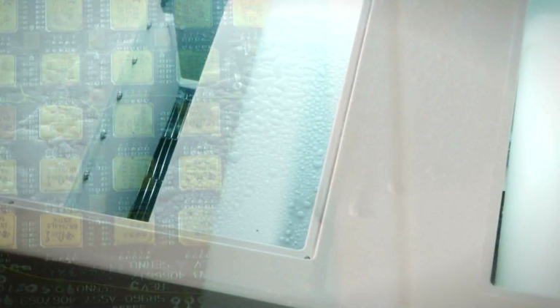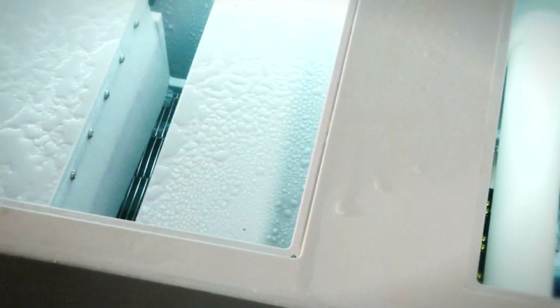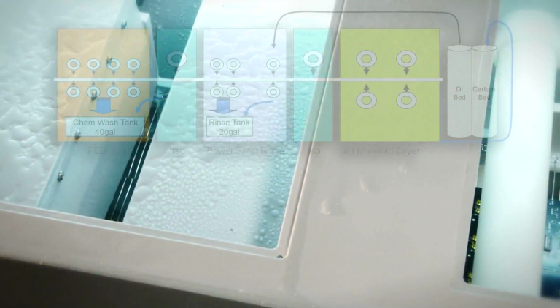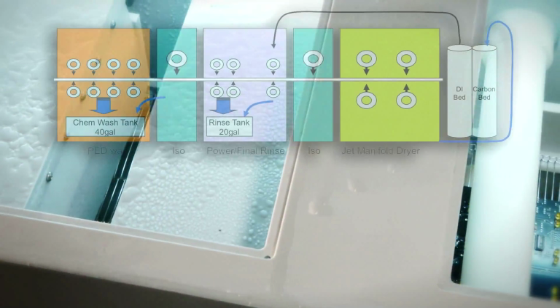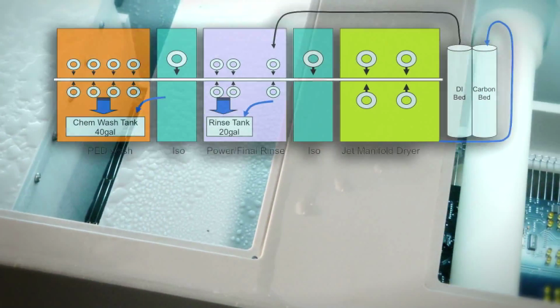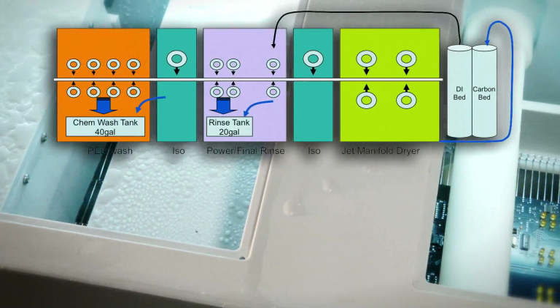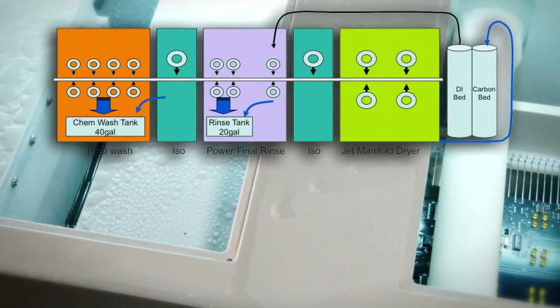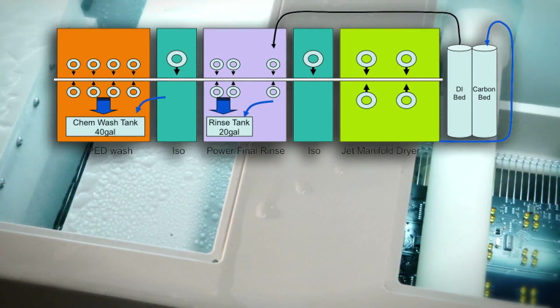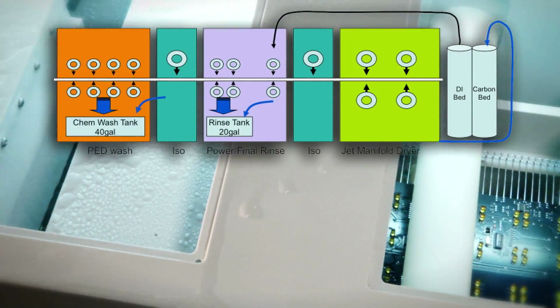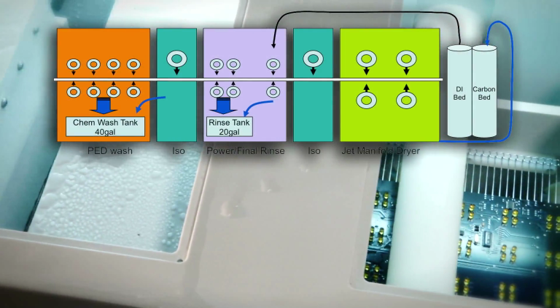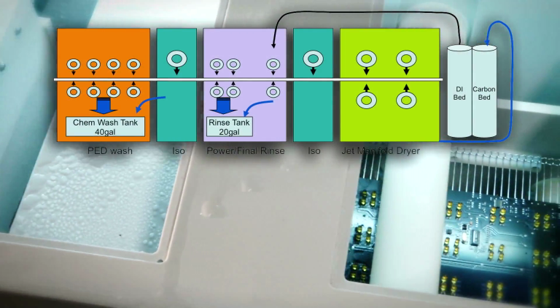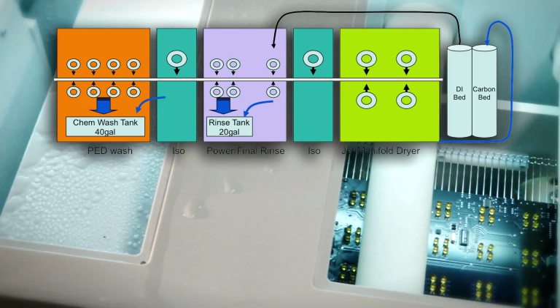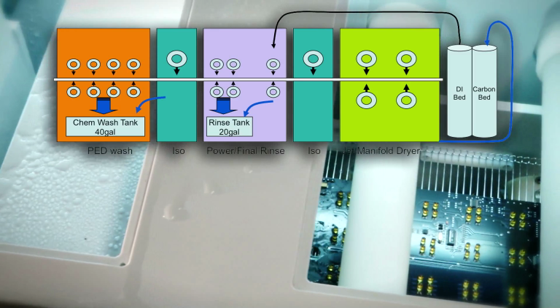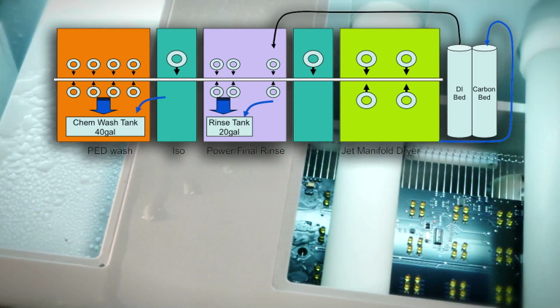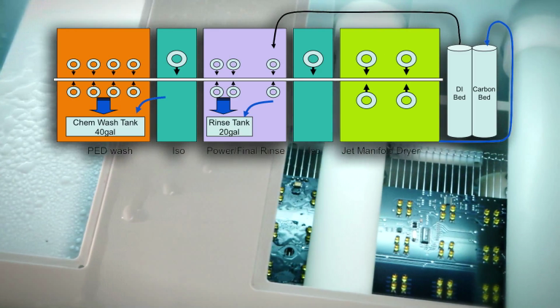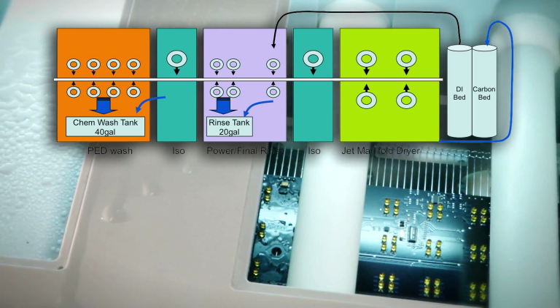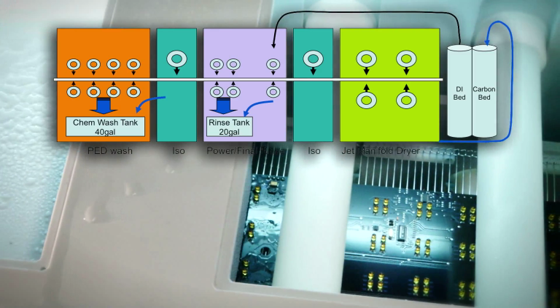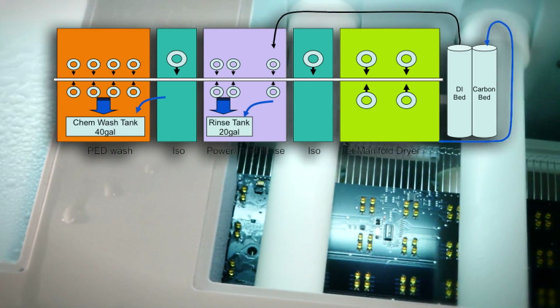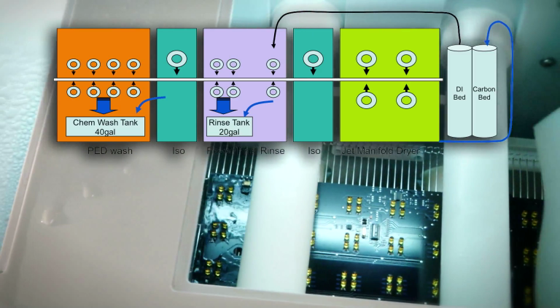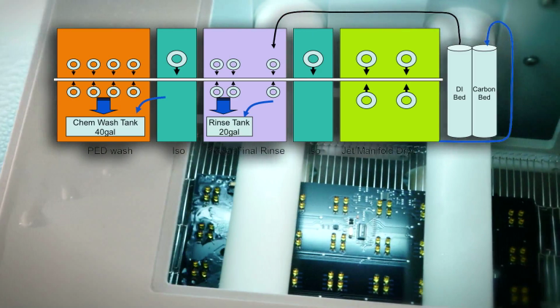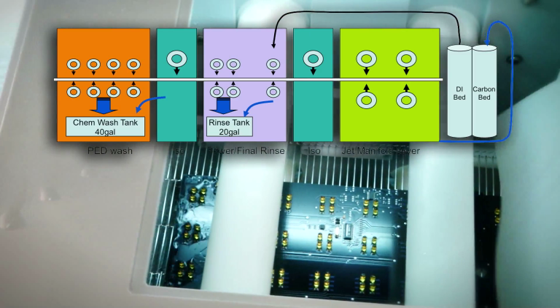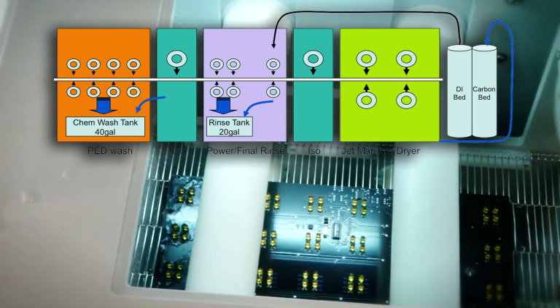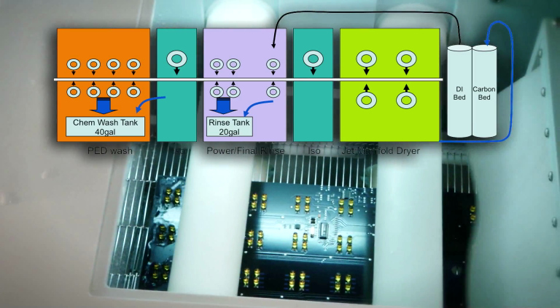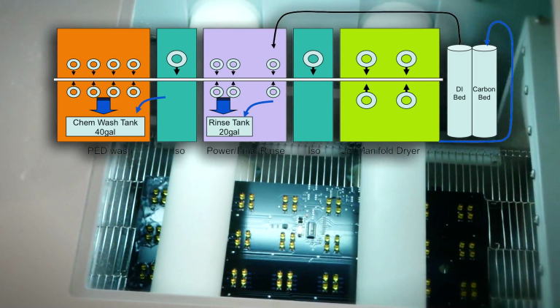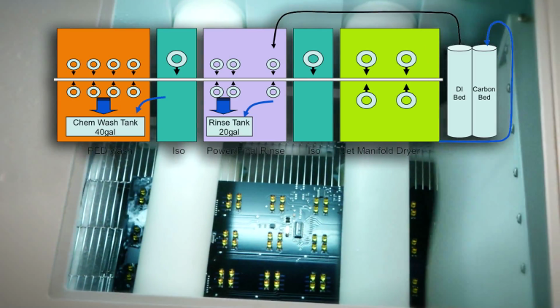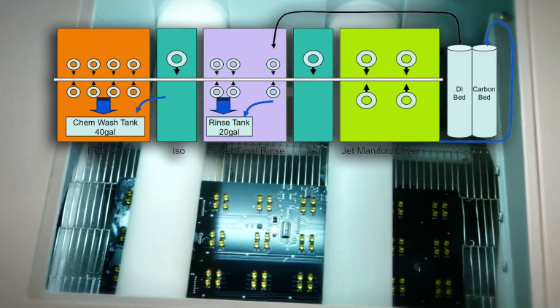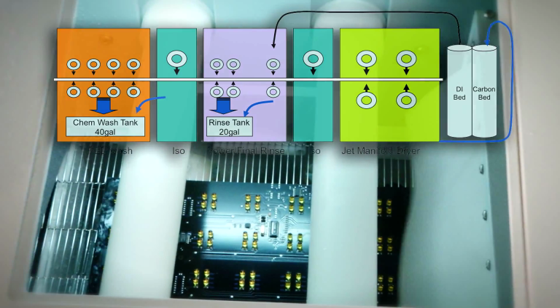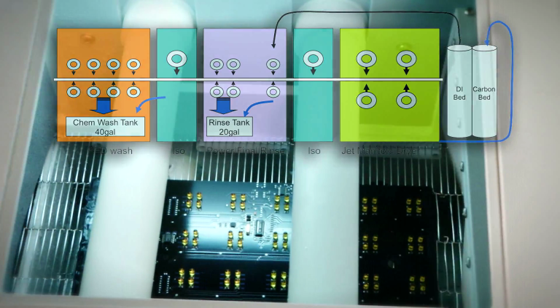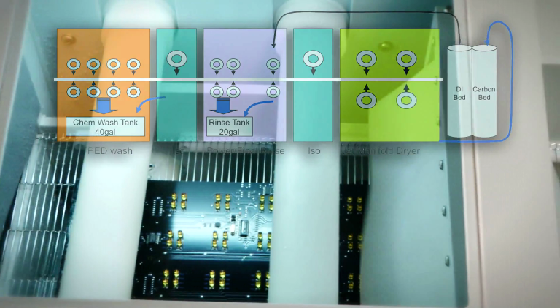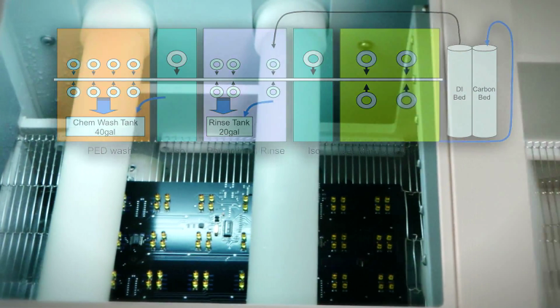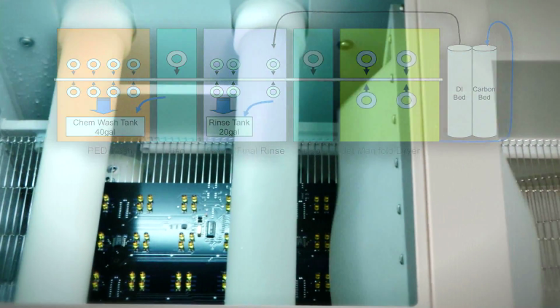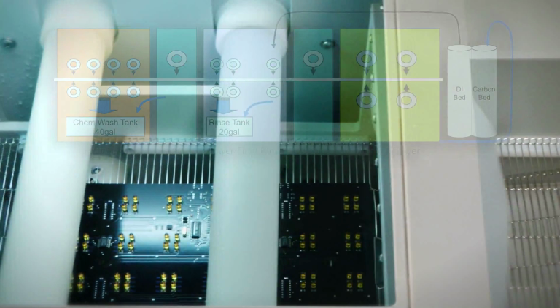The NanoJet requires no external closed-loop system, as it is built into the machine, which eliminates the need for a gravity drain to sewer.